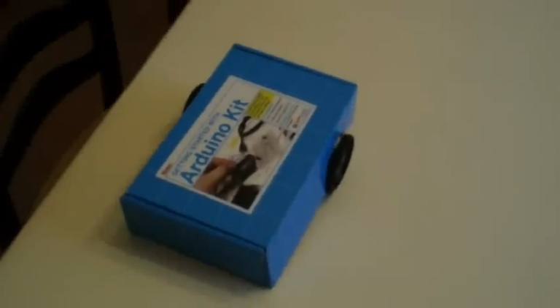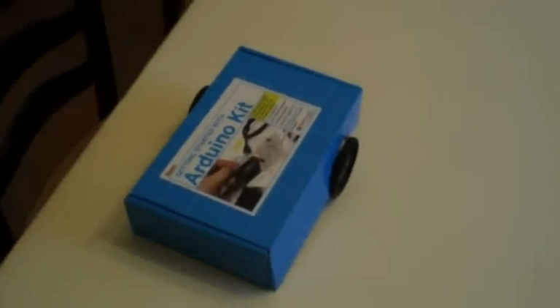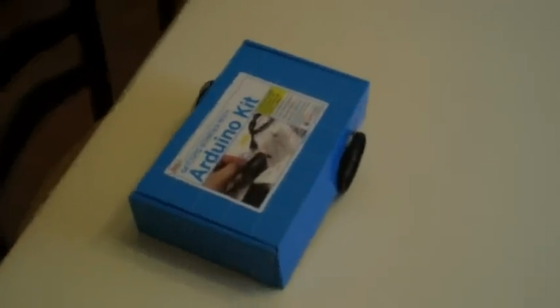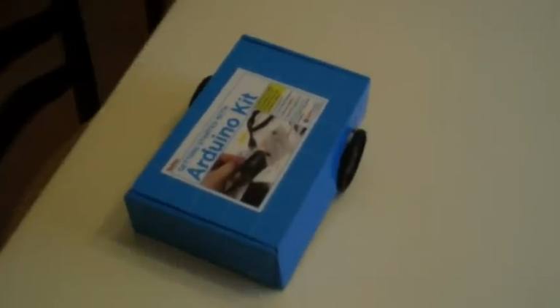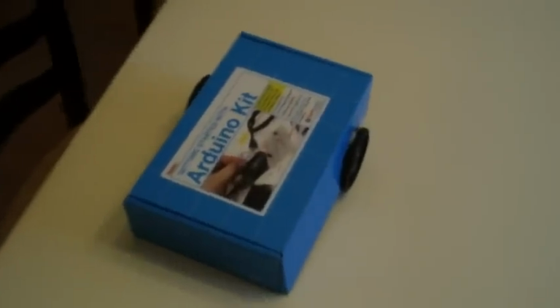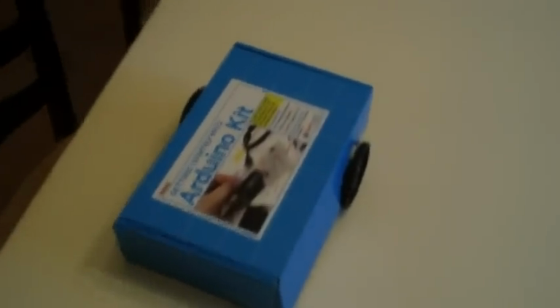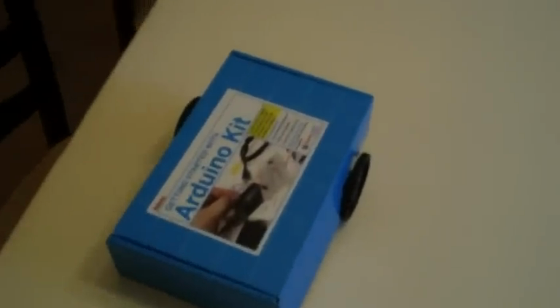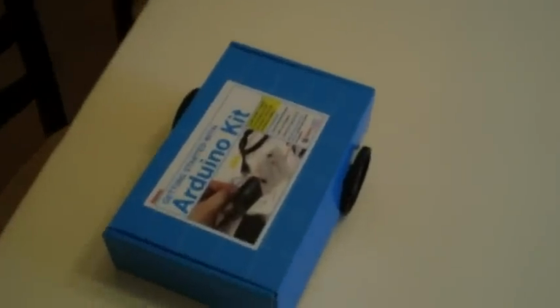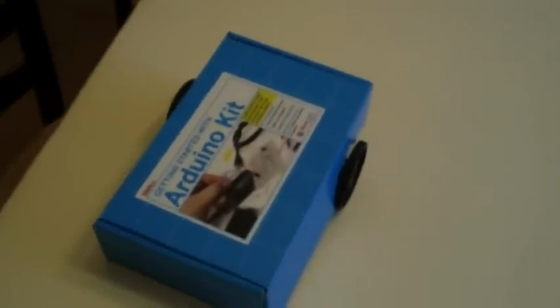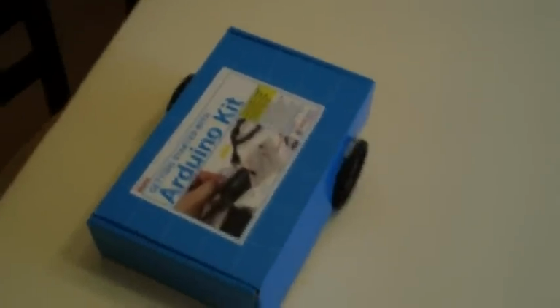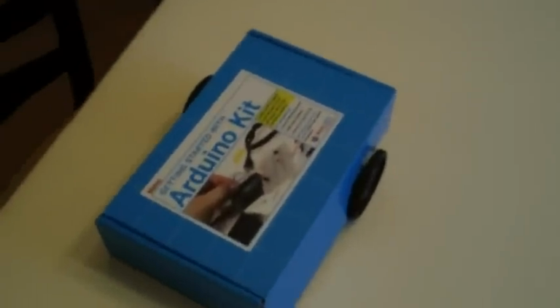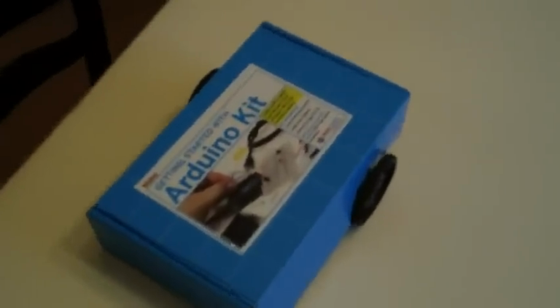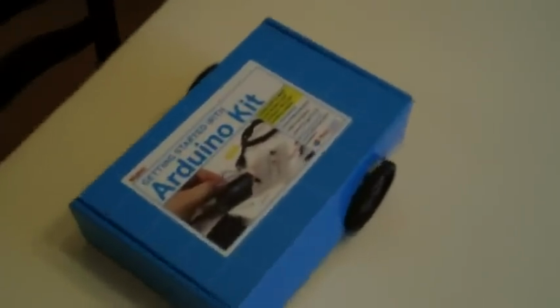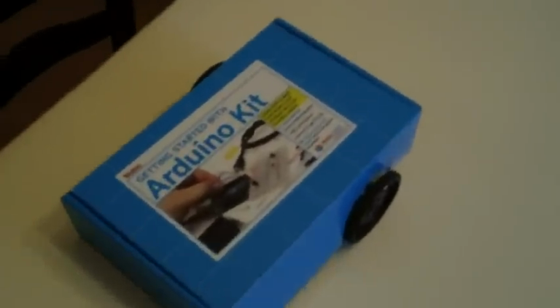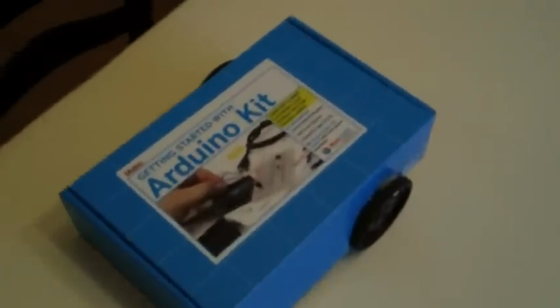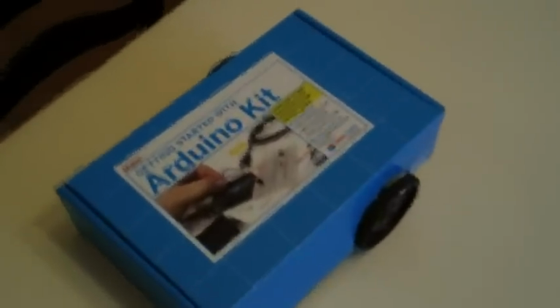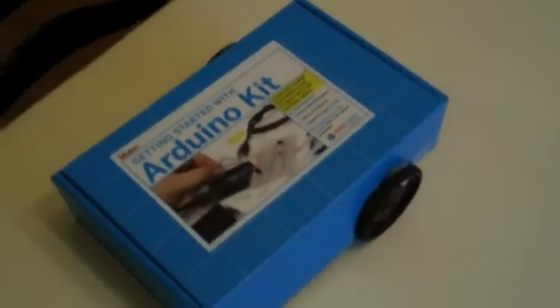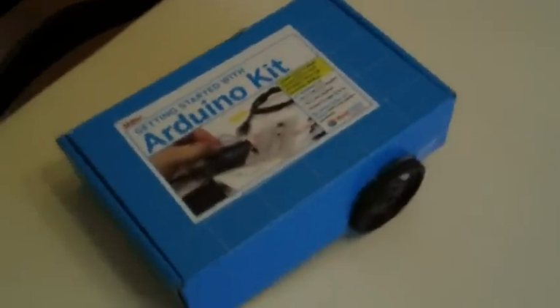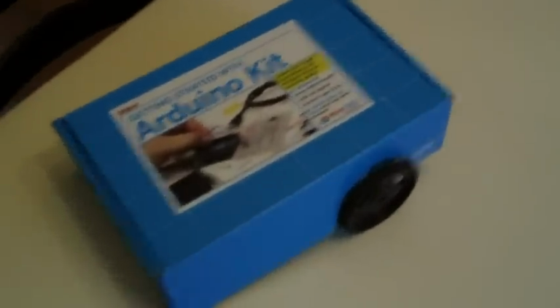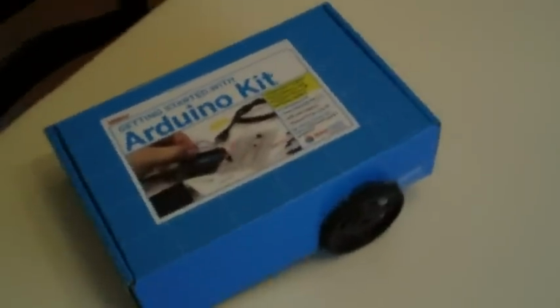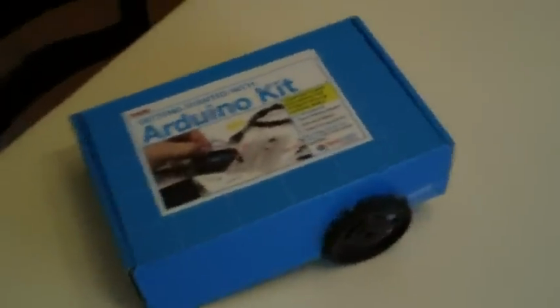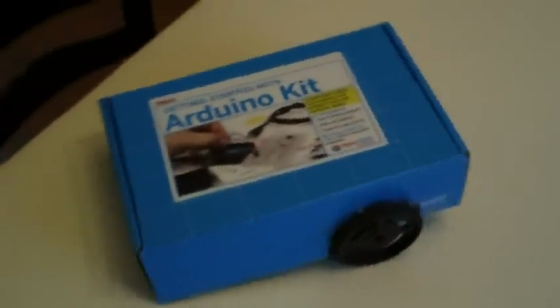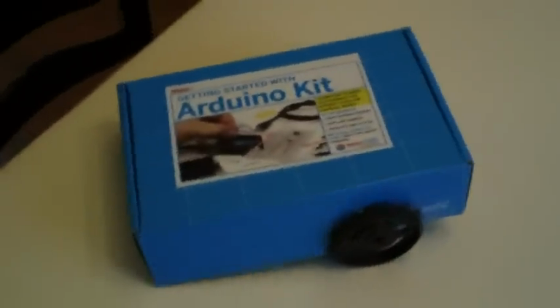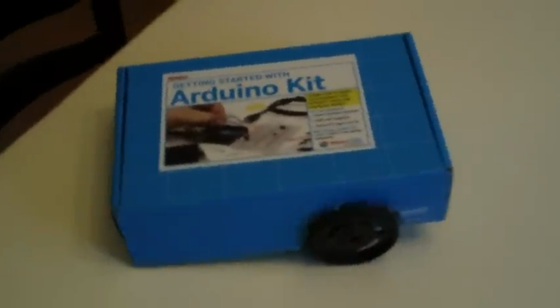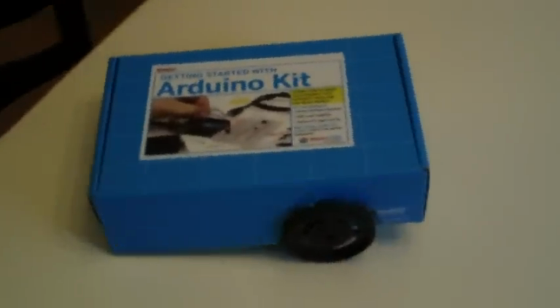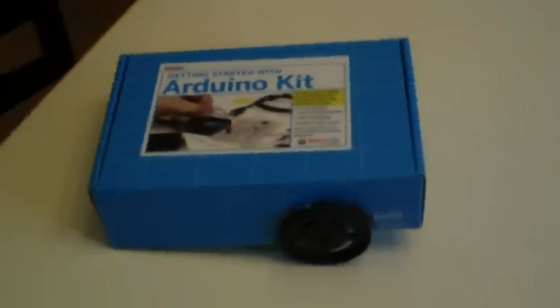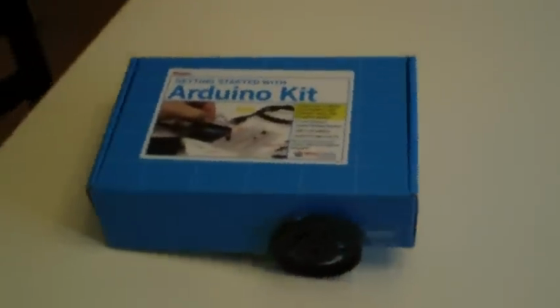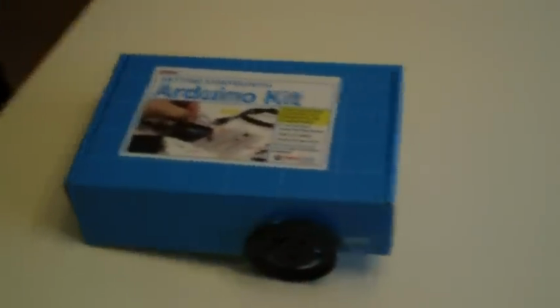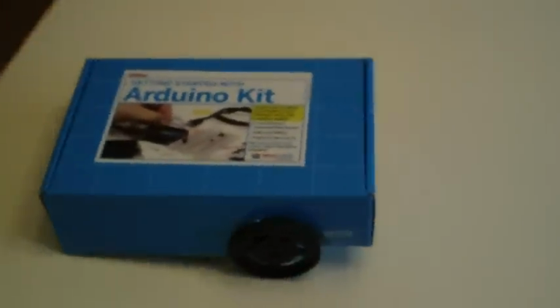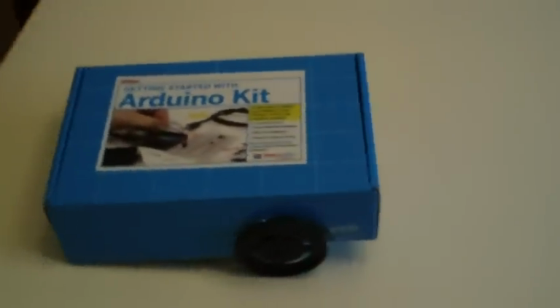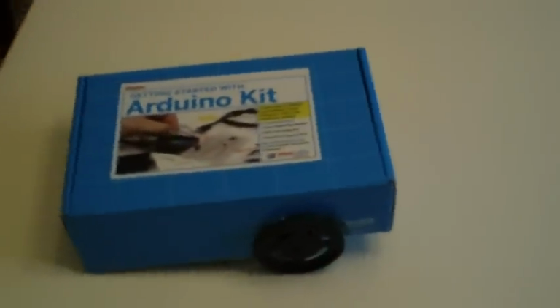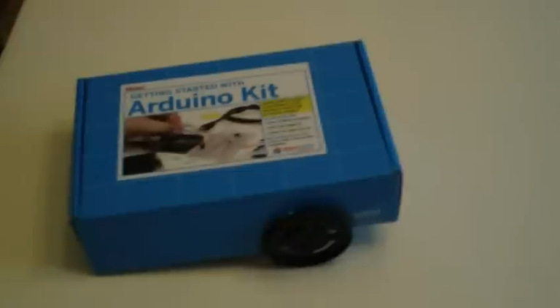Talk about rapid prototyping — just use the box your kit came in to make a robot.